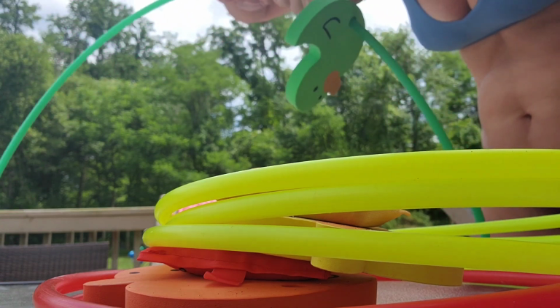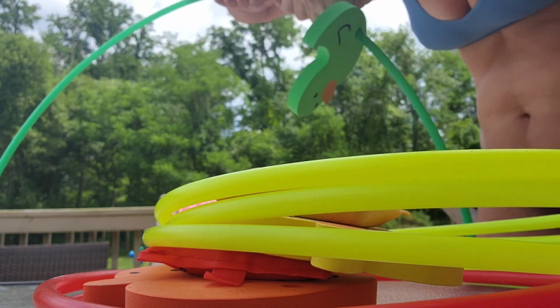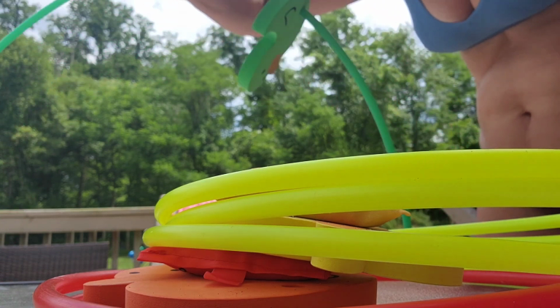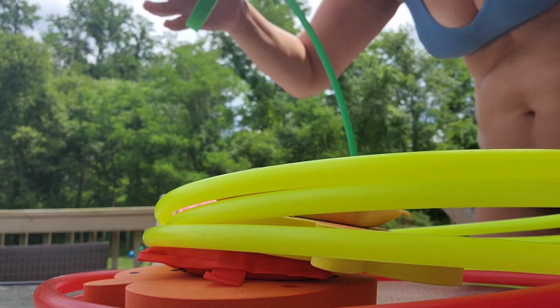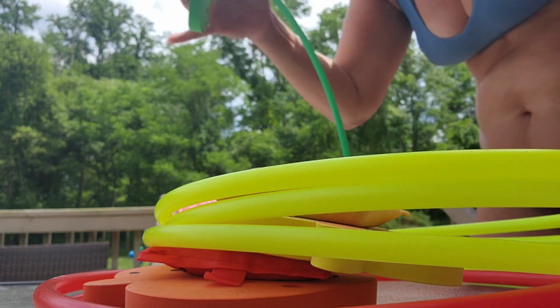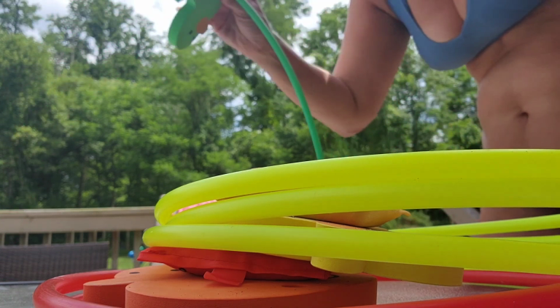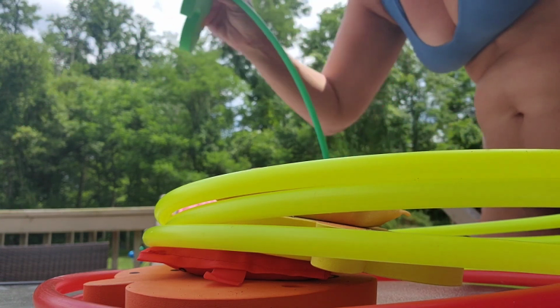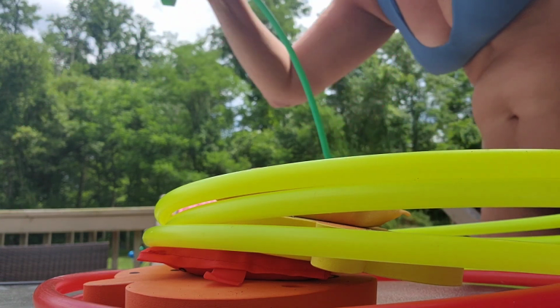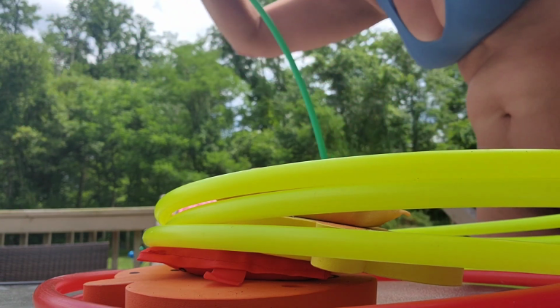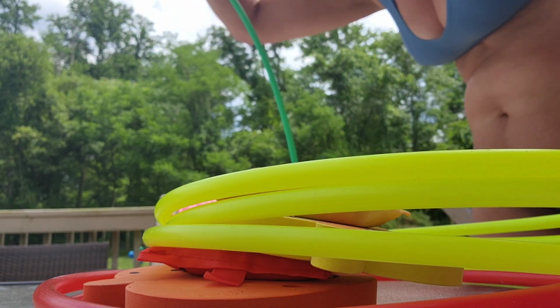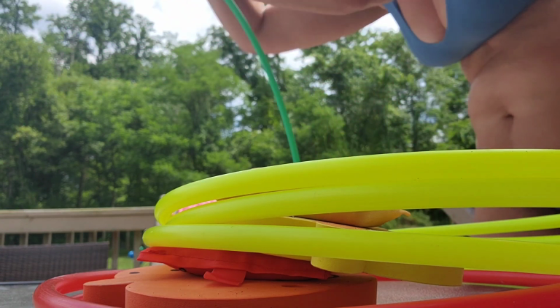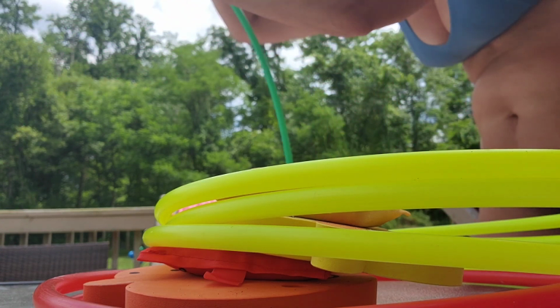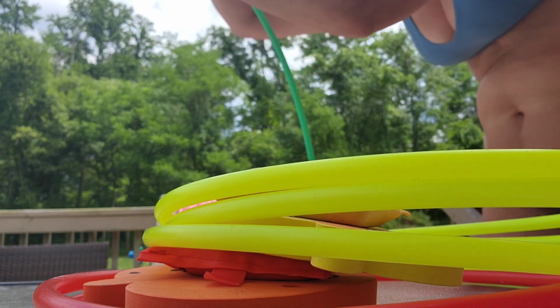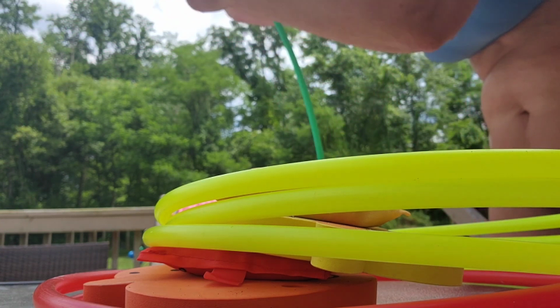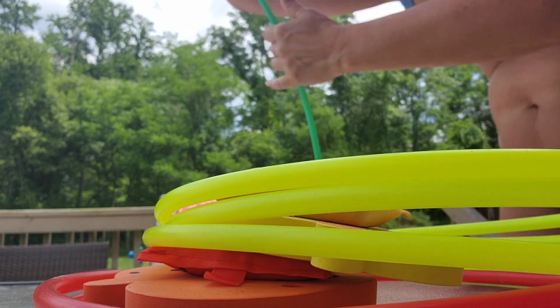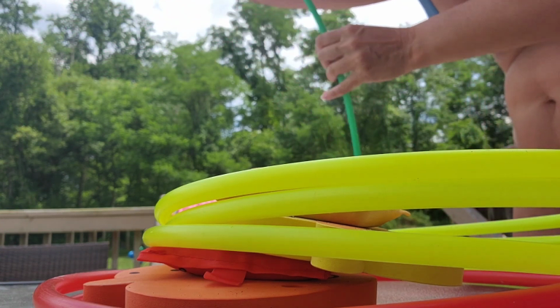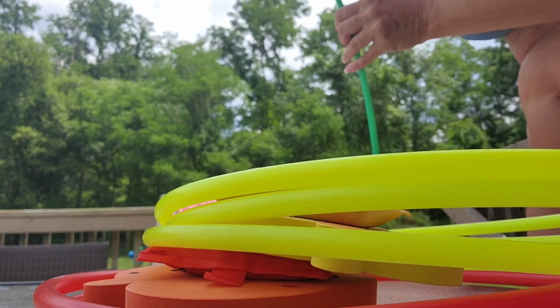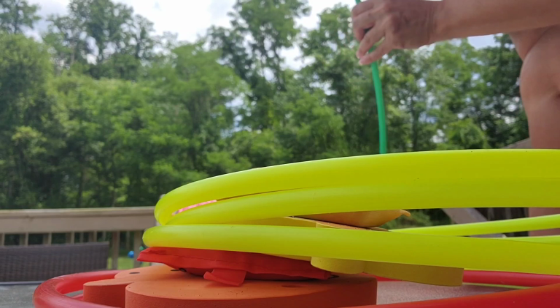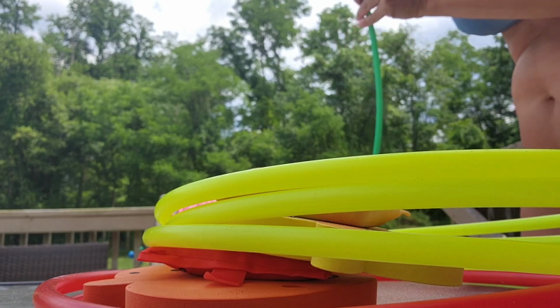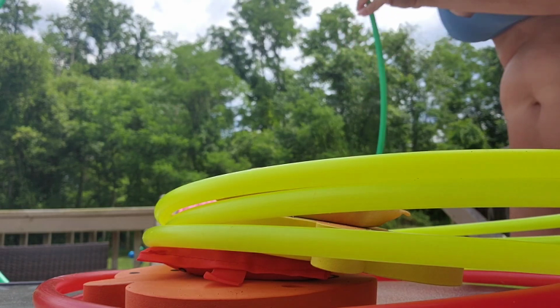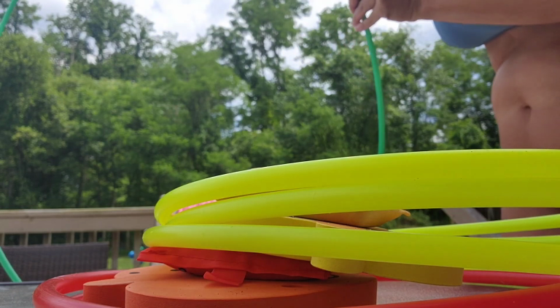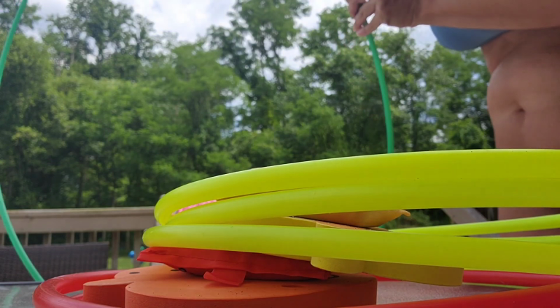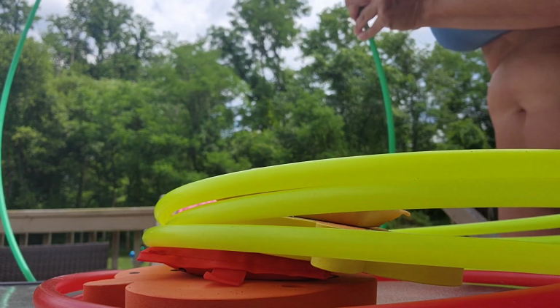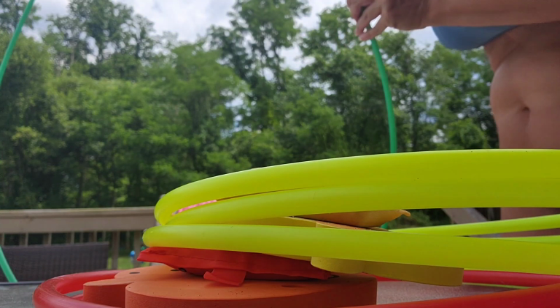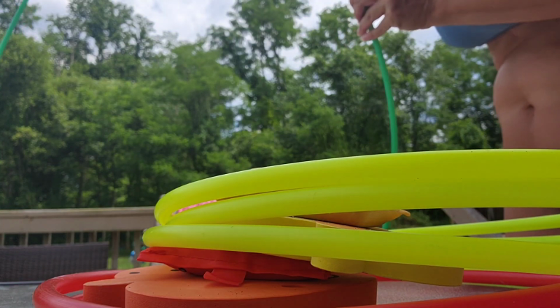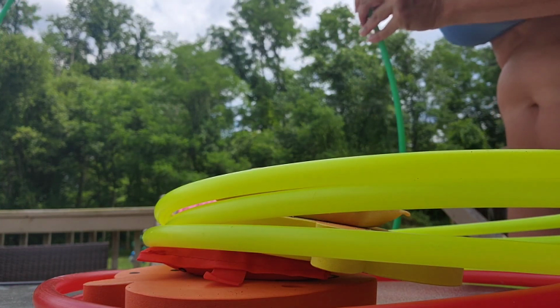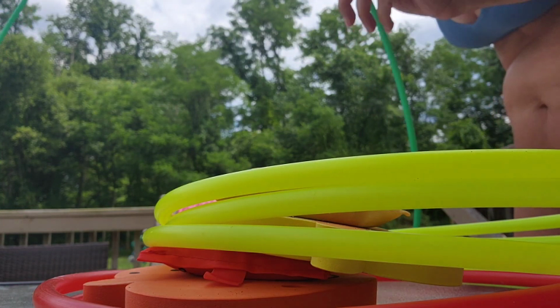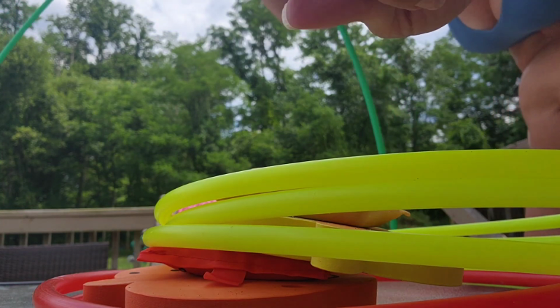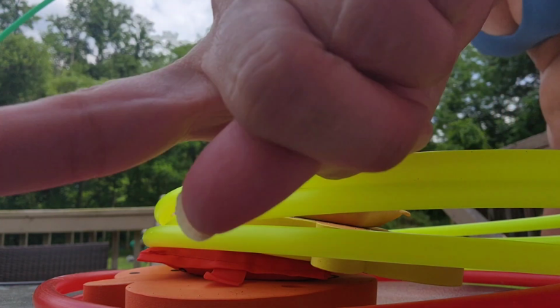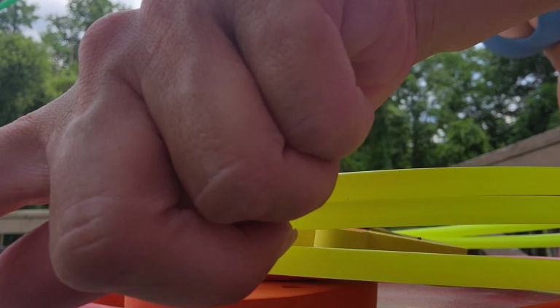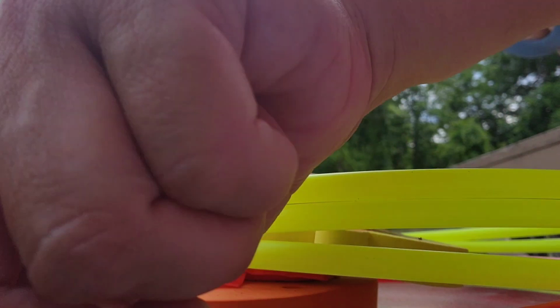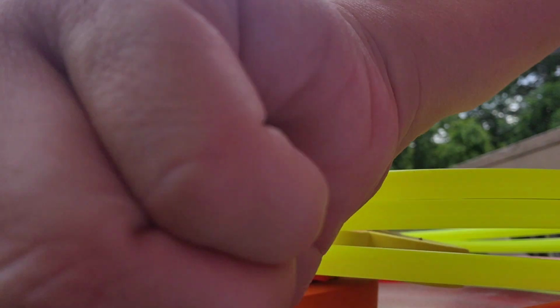We're going to go throw these in the pool so the kids can swim through them. Be right back.